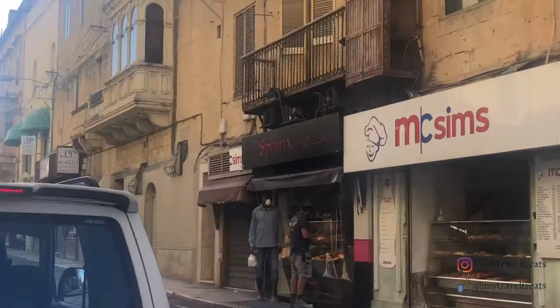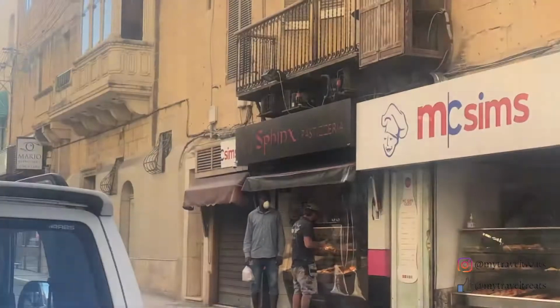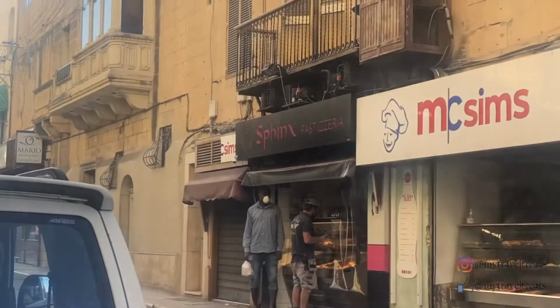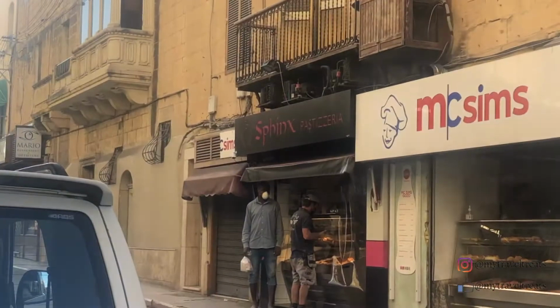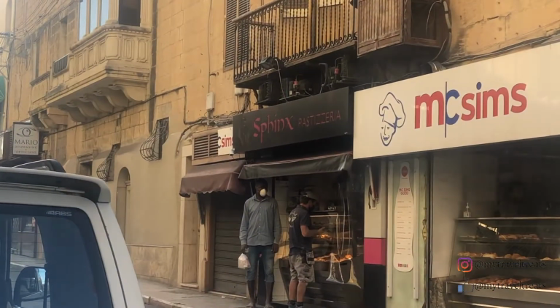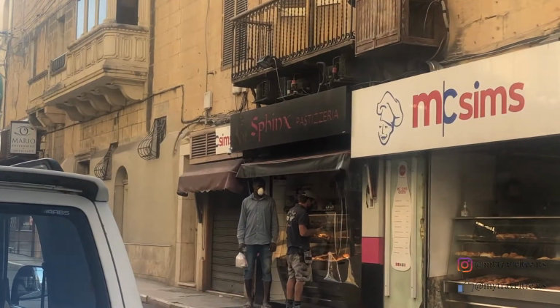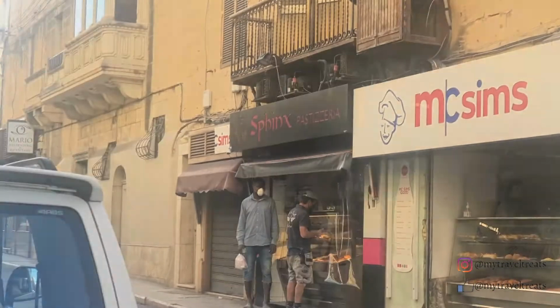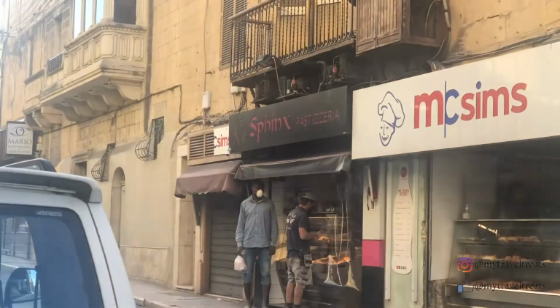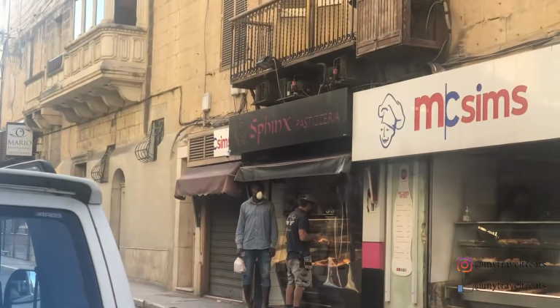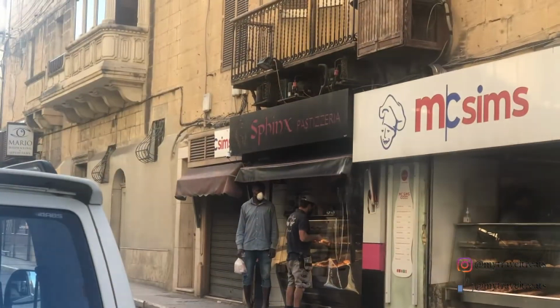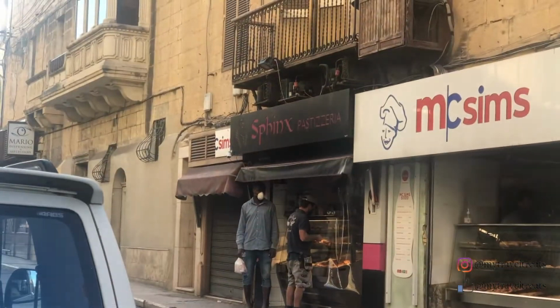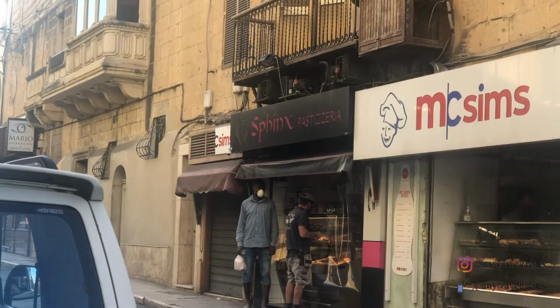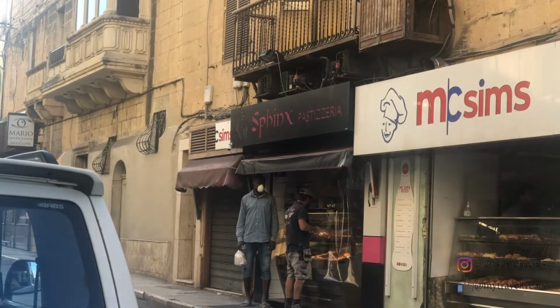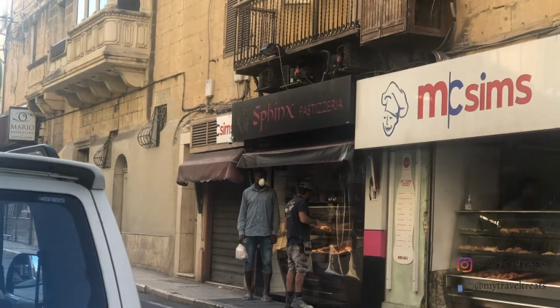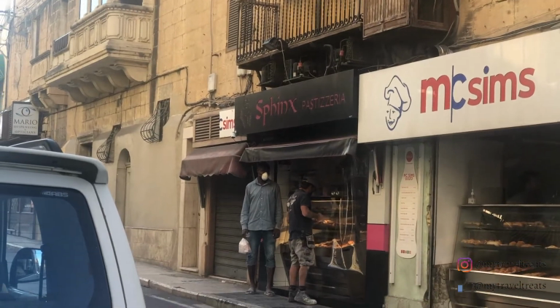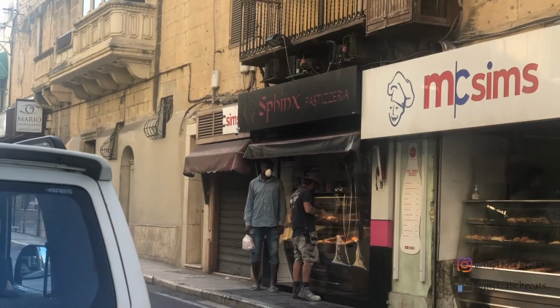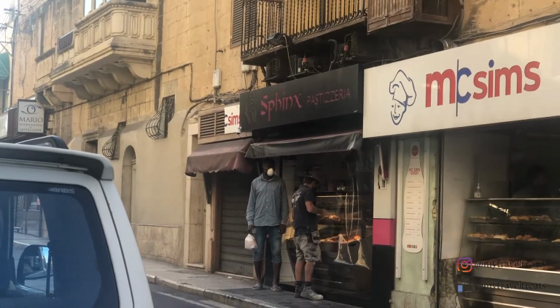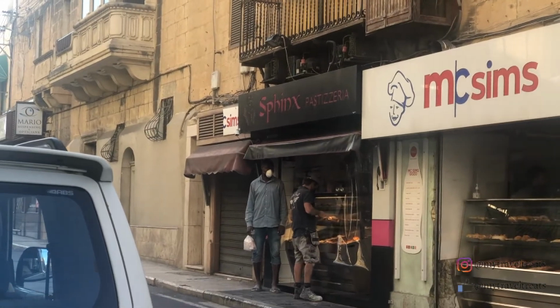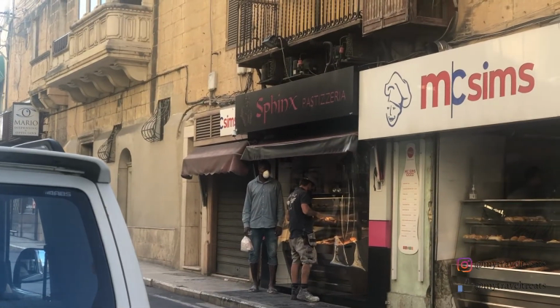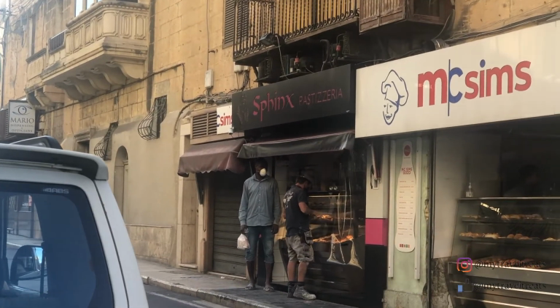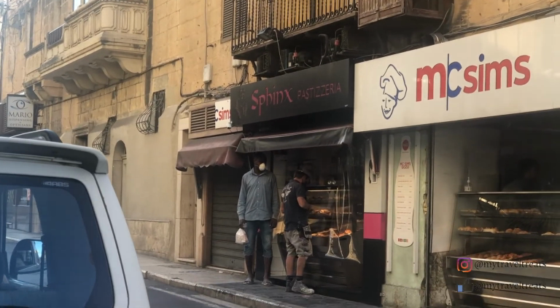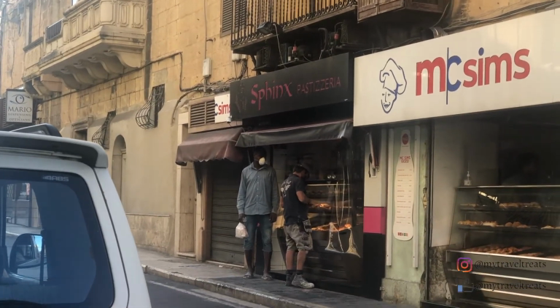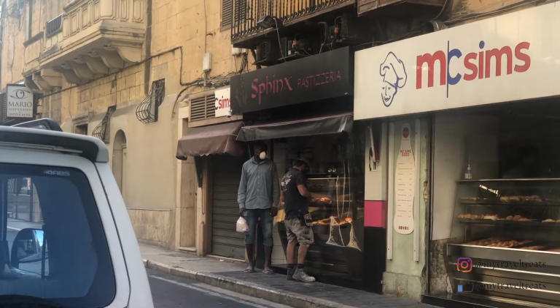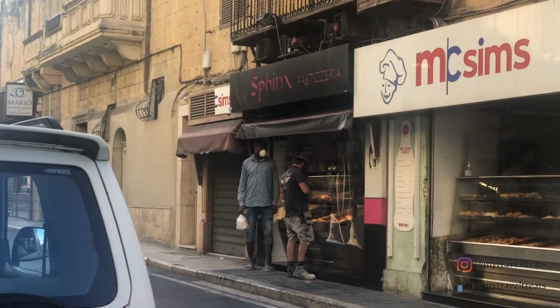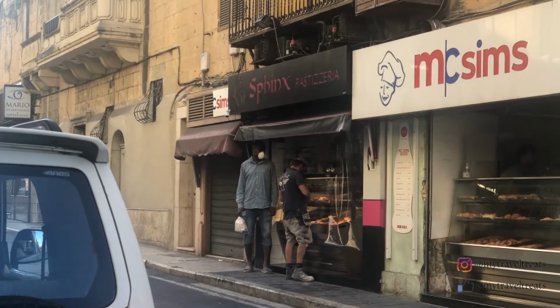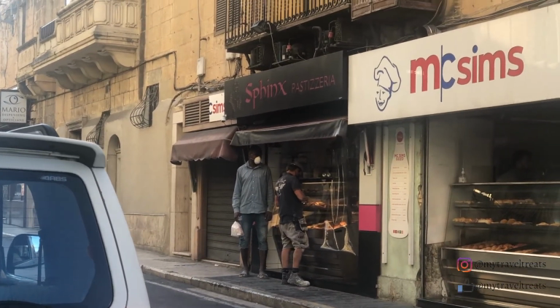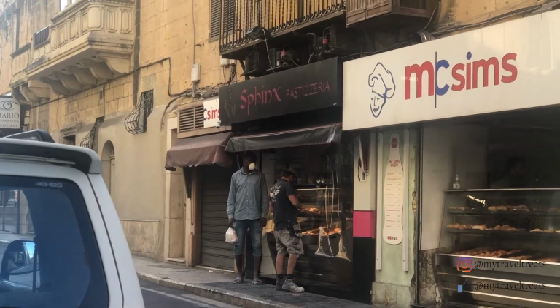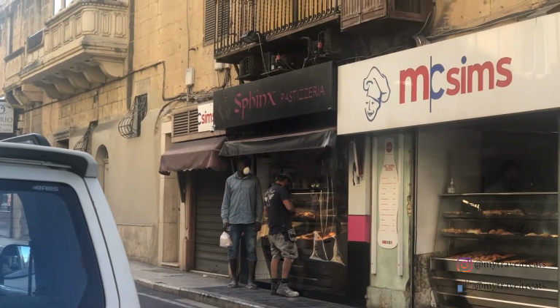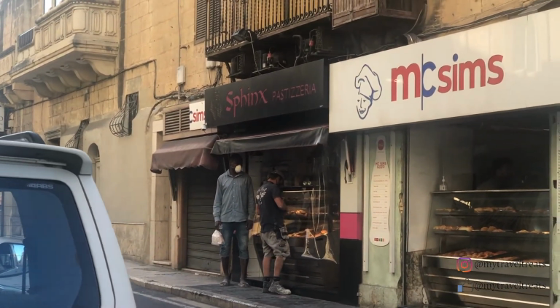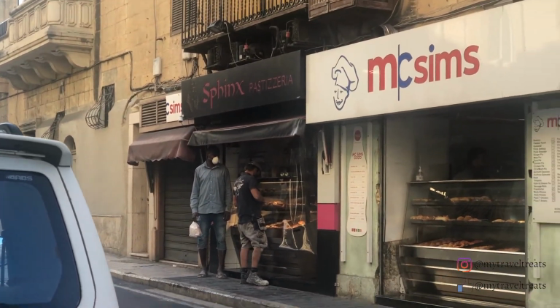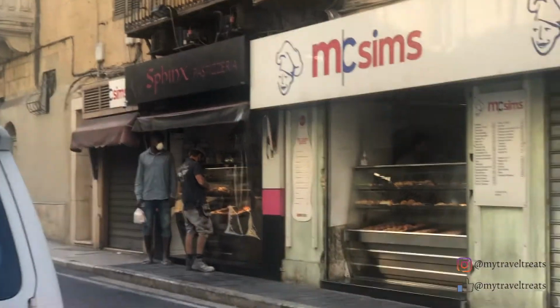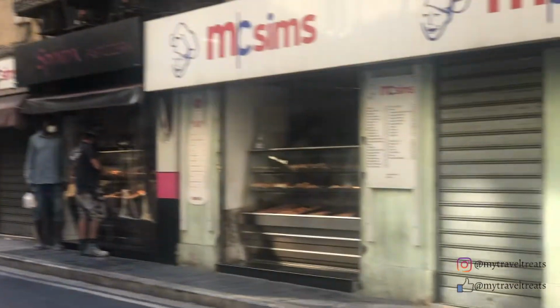See the name Sphinx? Apparently that's the place I need to try their pastizi.